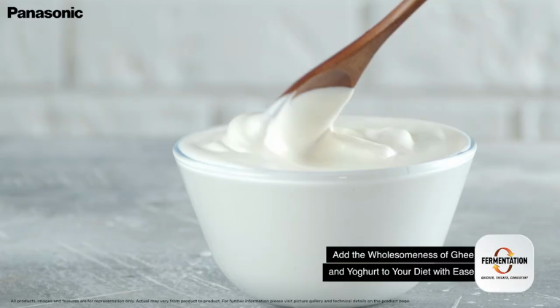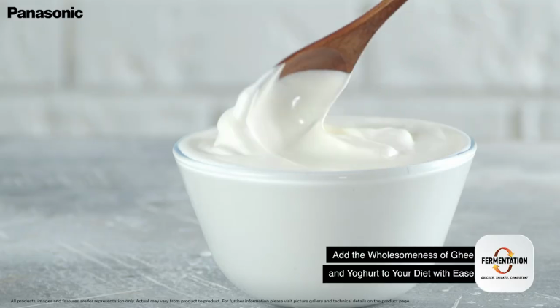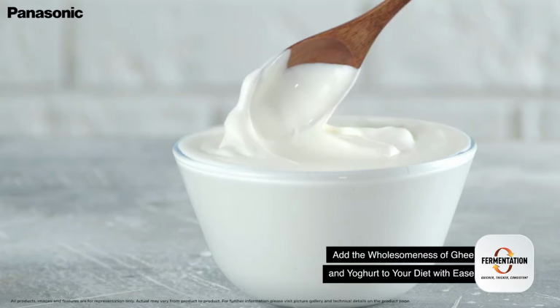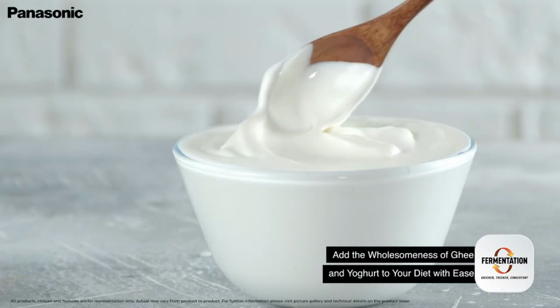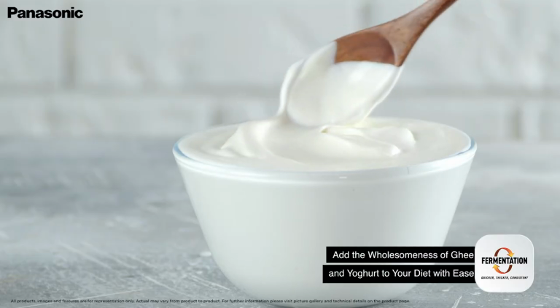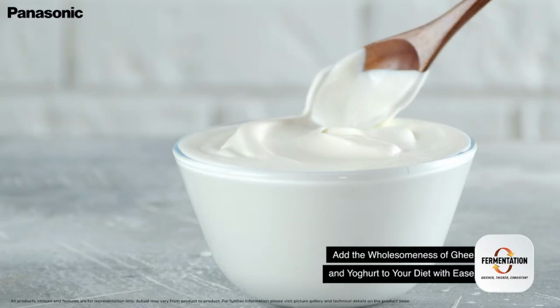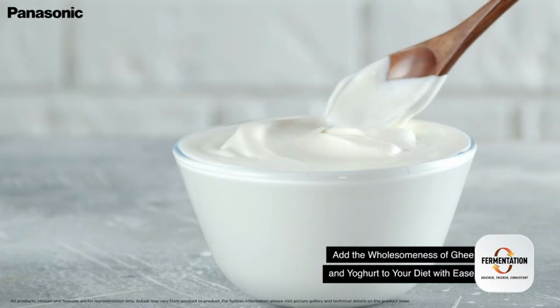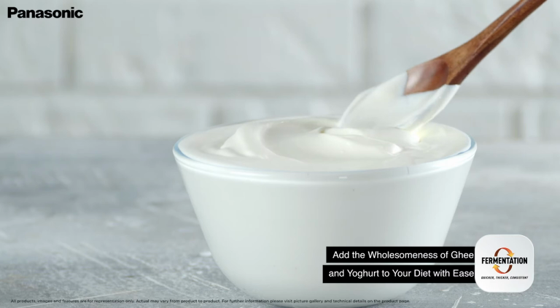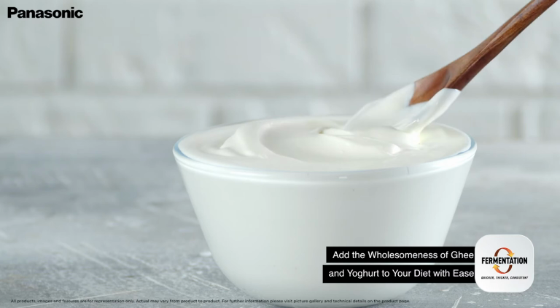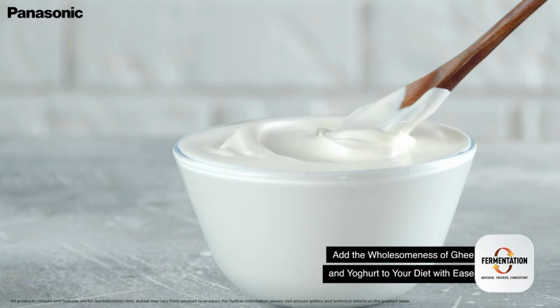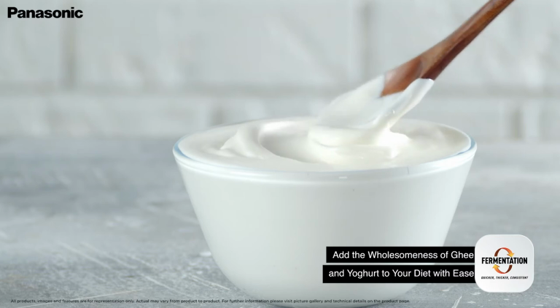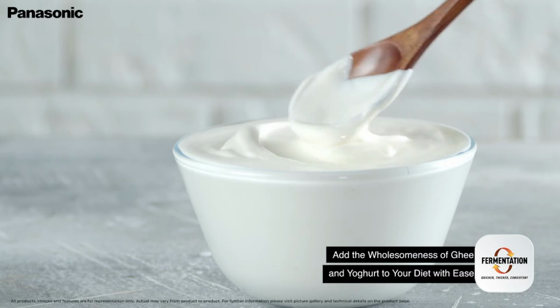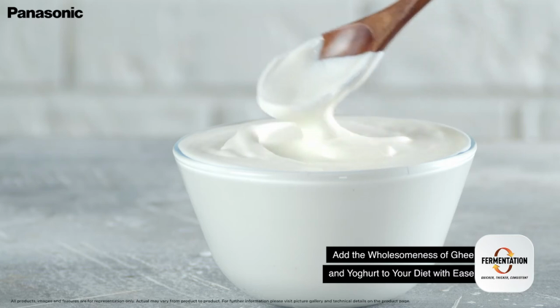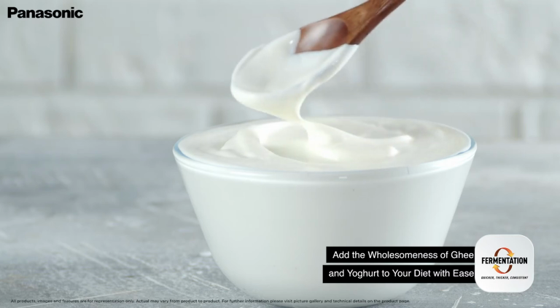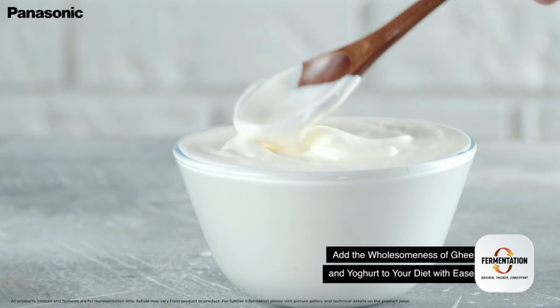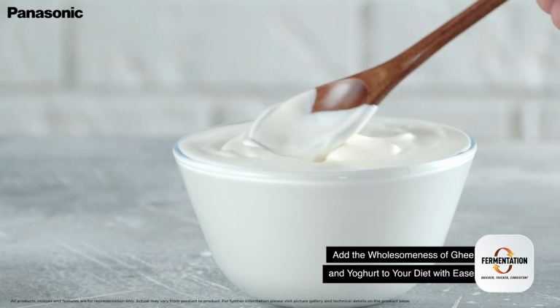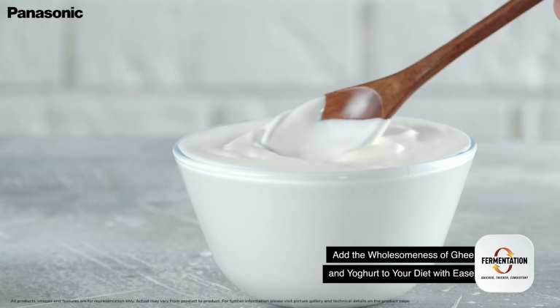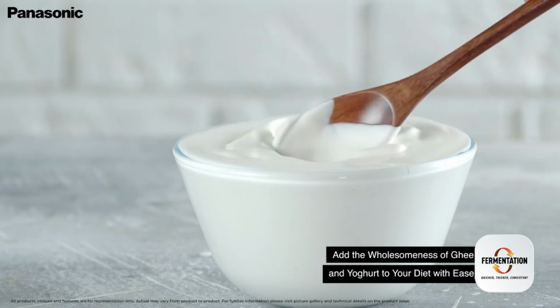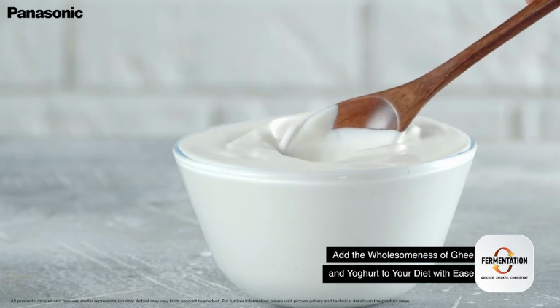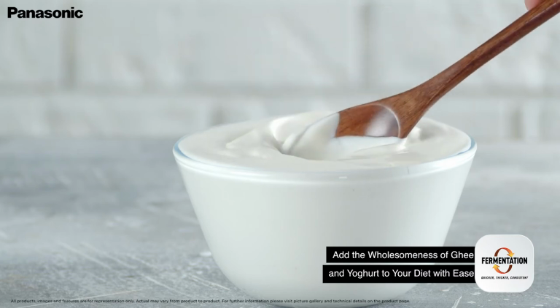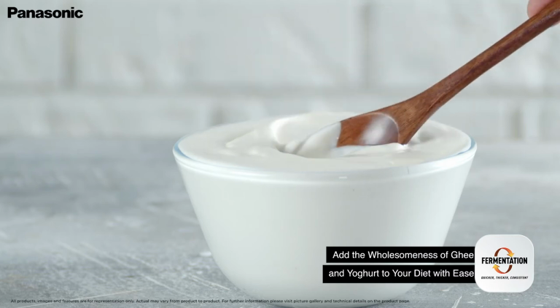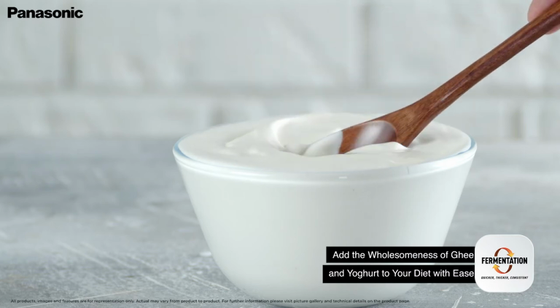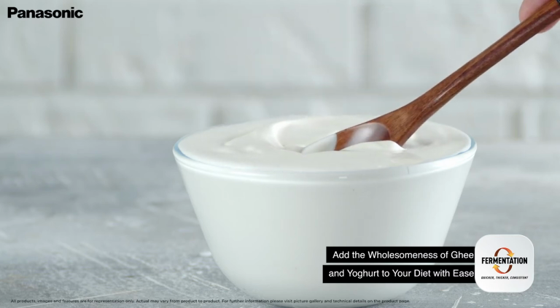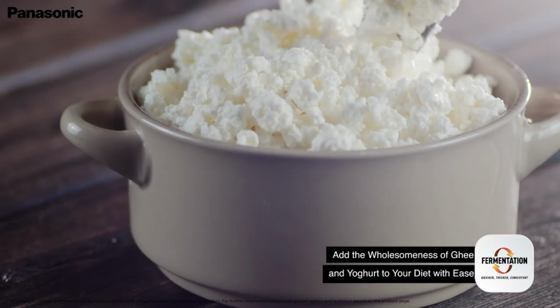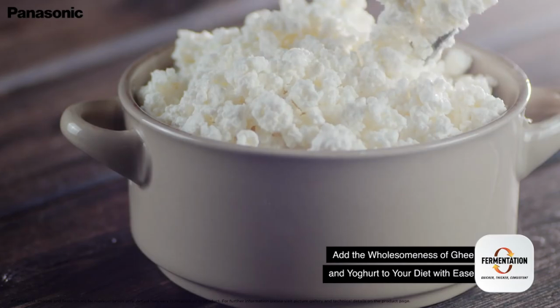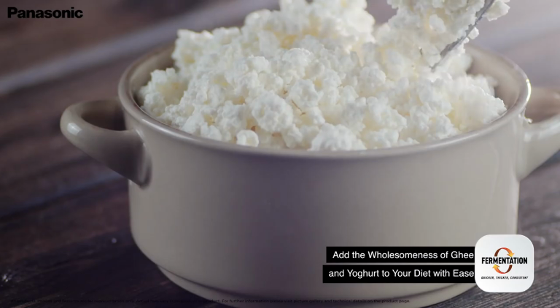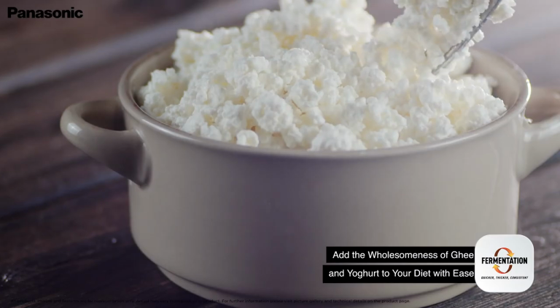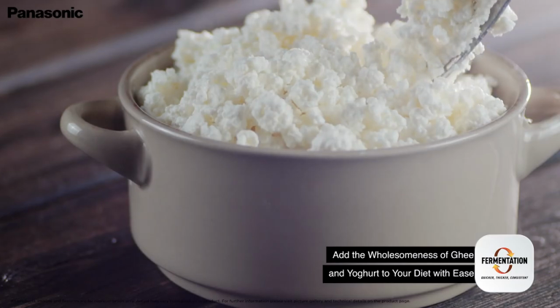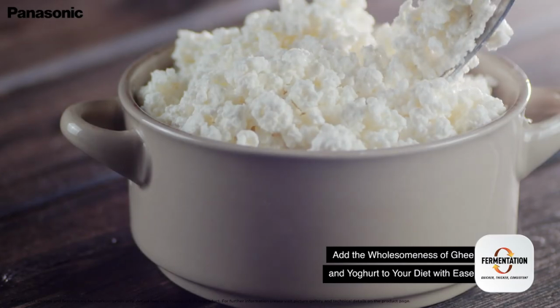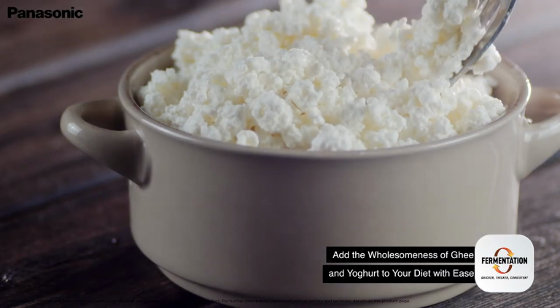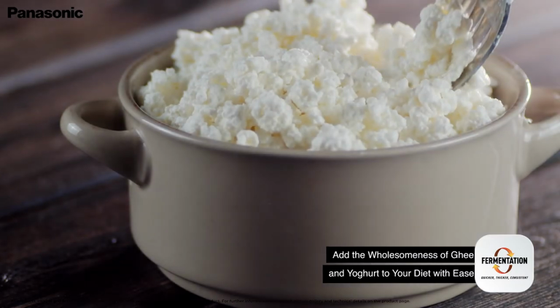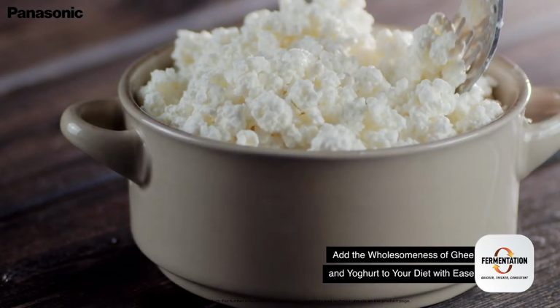Make curd, paneer, or ghee with the fermentation feature, available at the push of a few buttons.